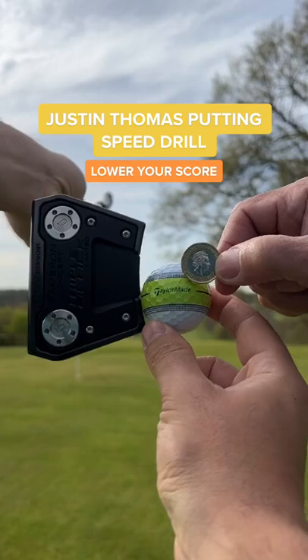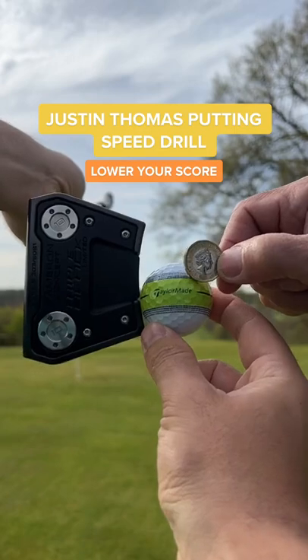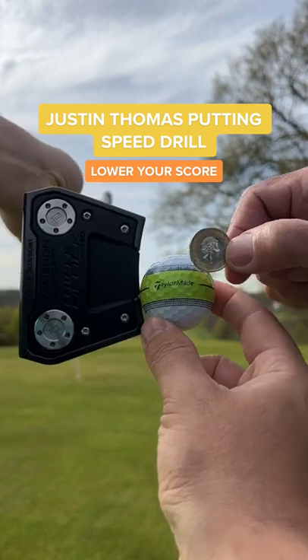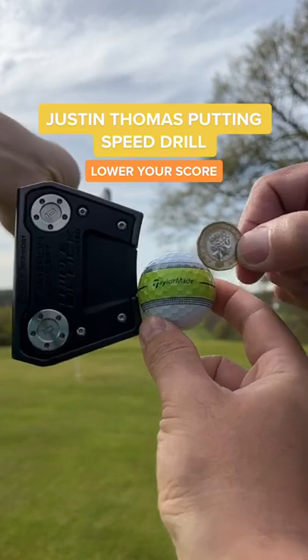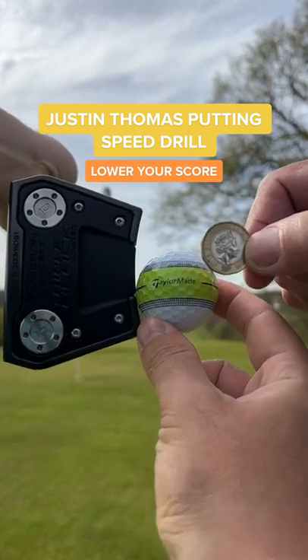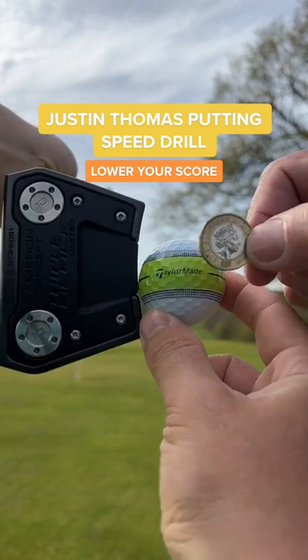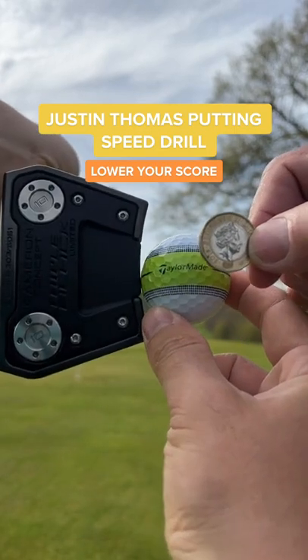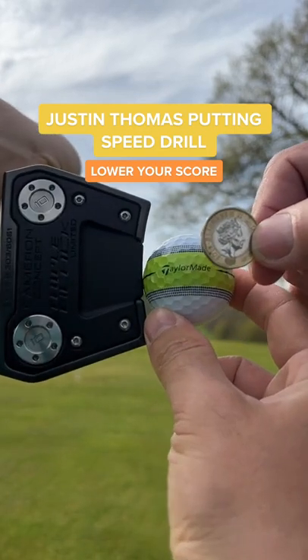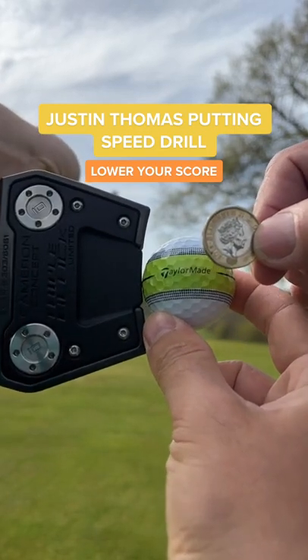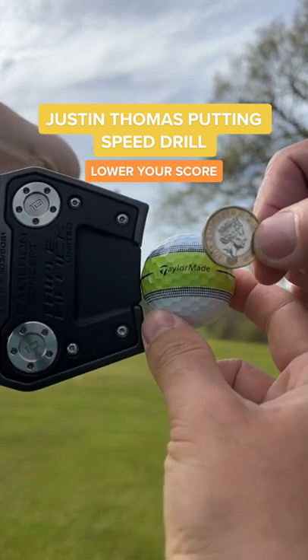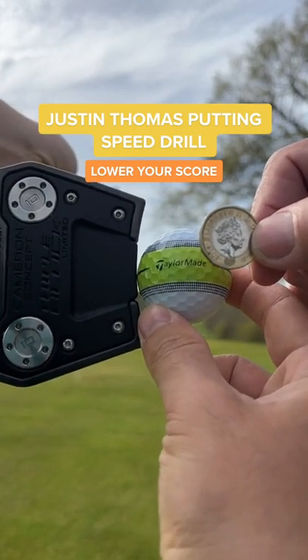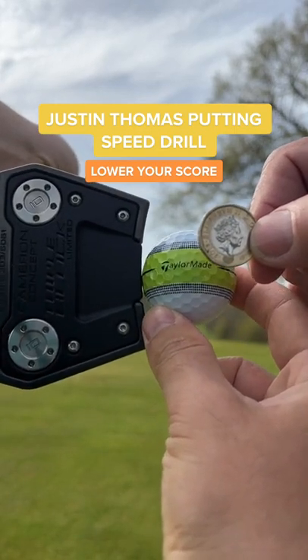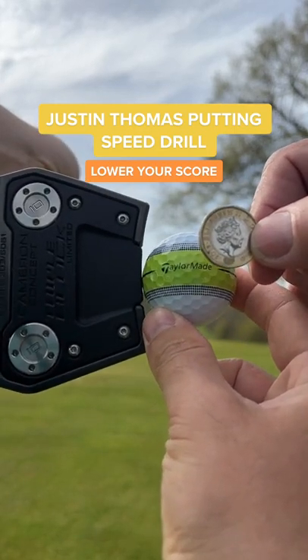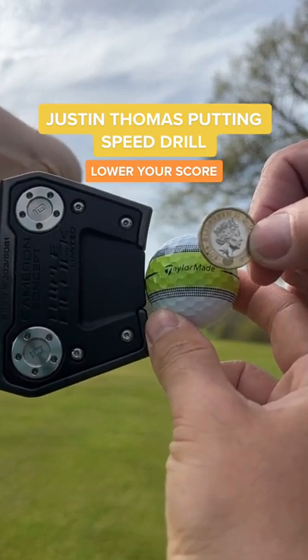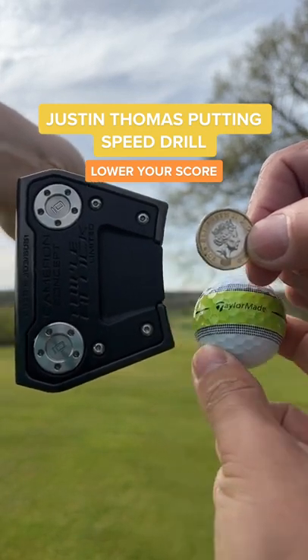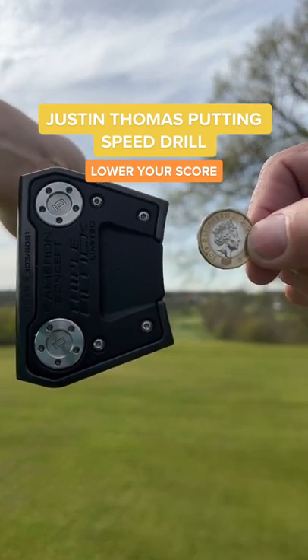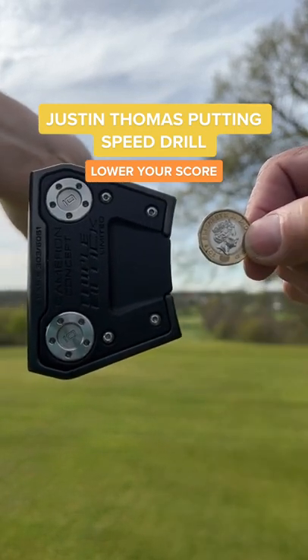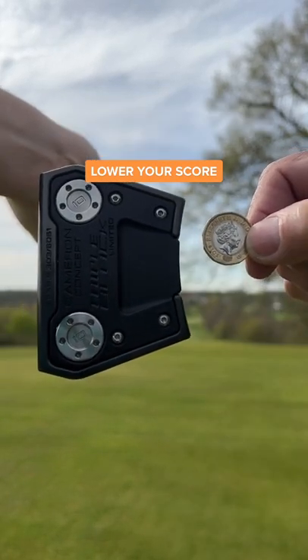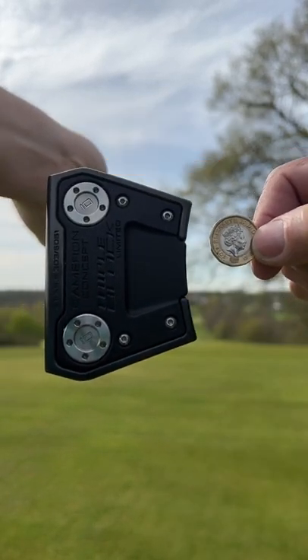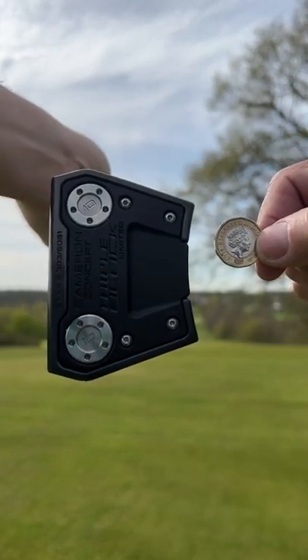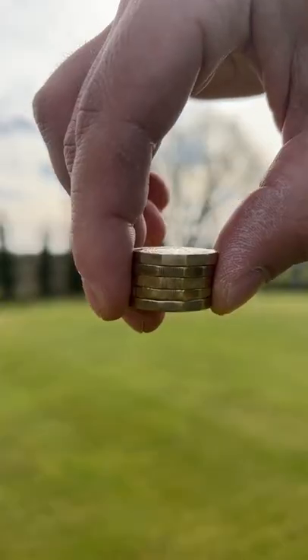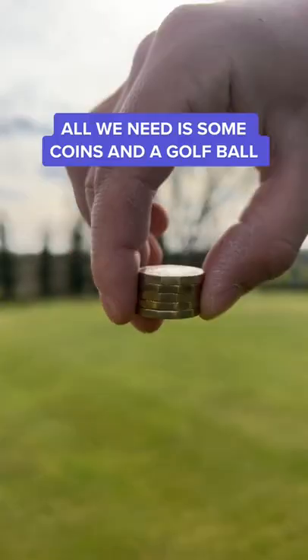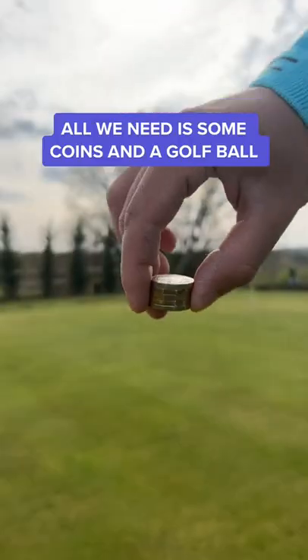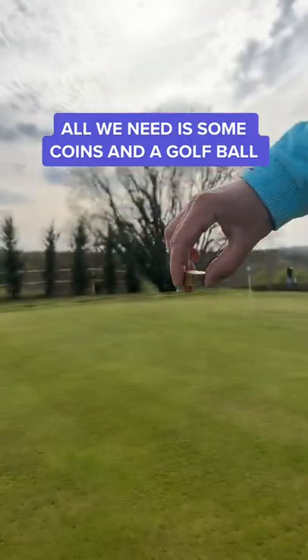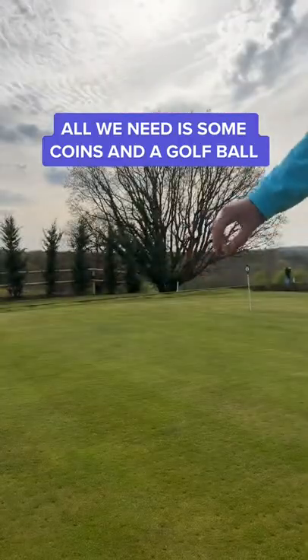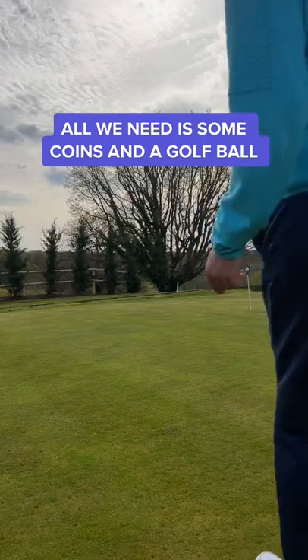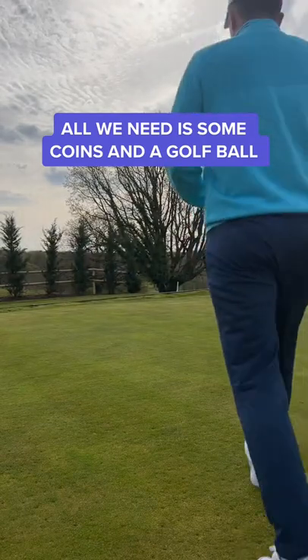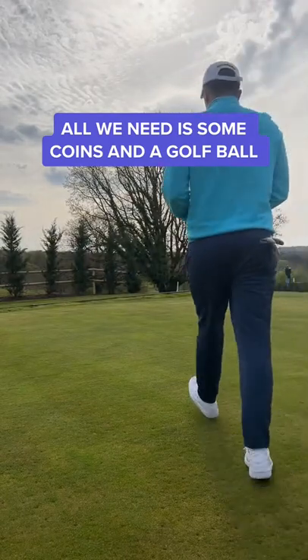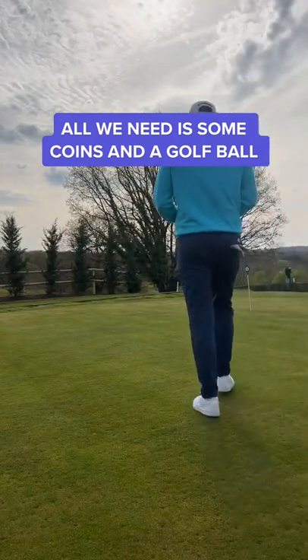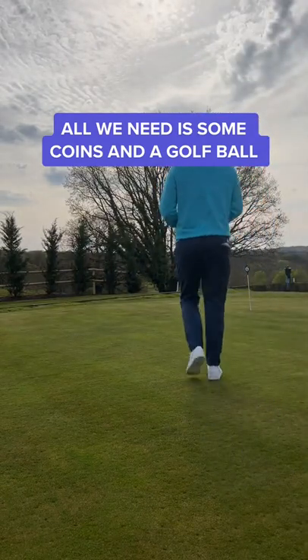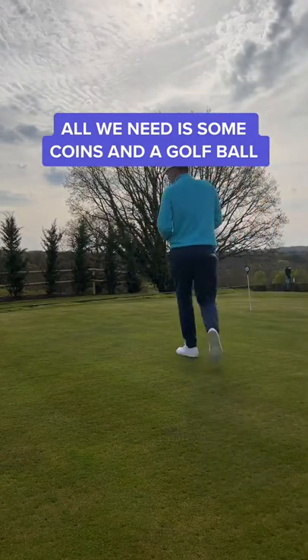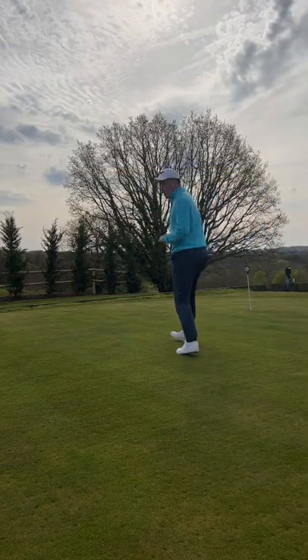Welcome to a Justin Thomas putting drill. This speed drill is genius. All we need is some change and a golf ball.